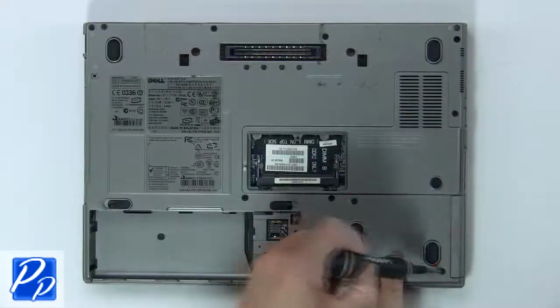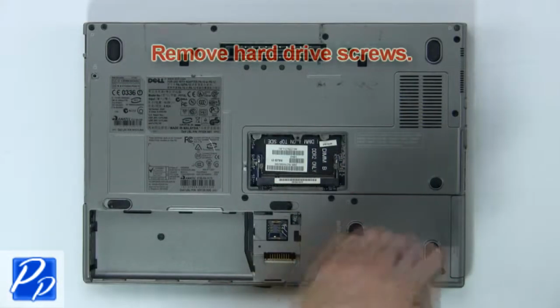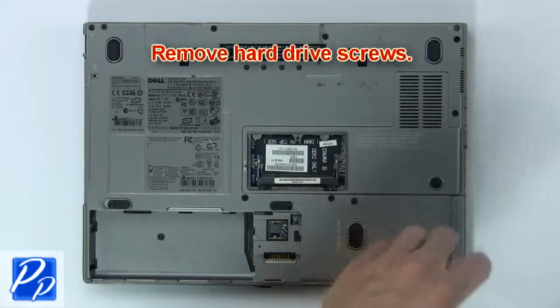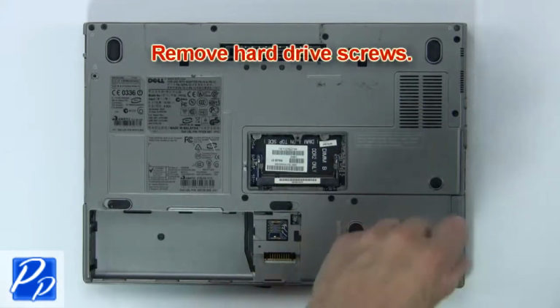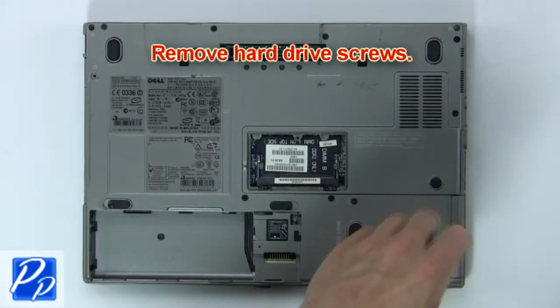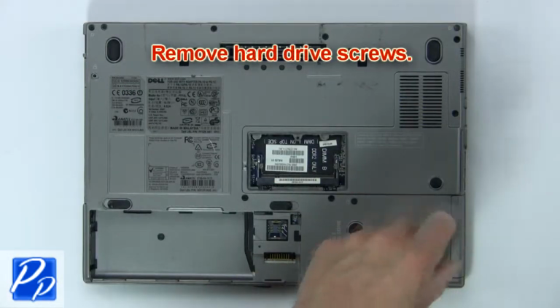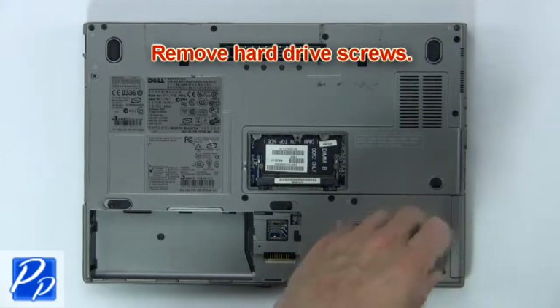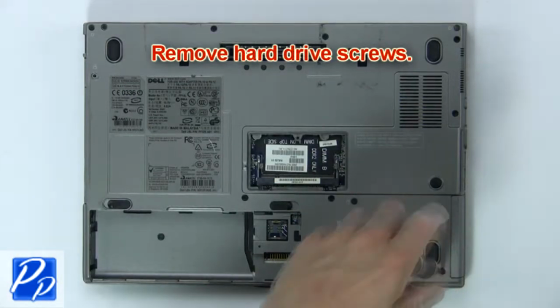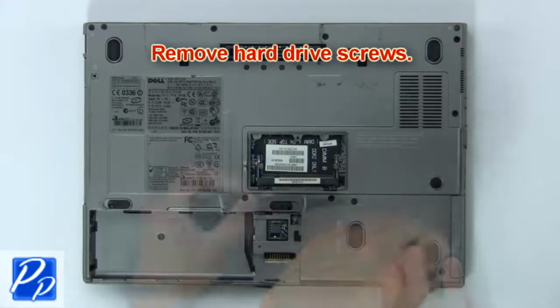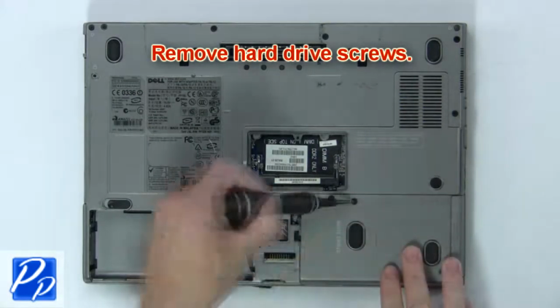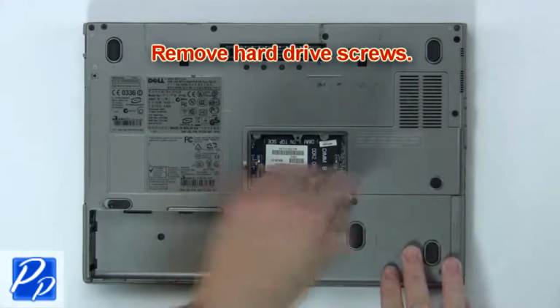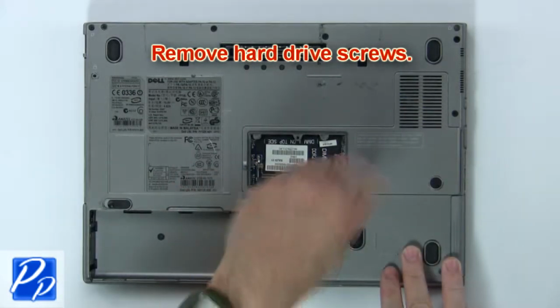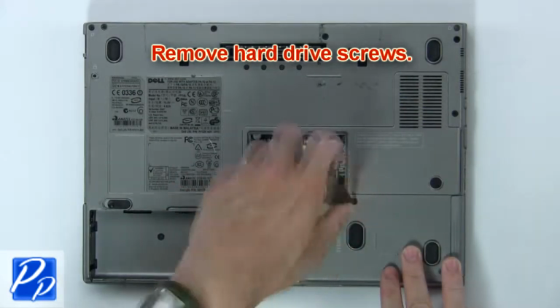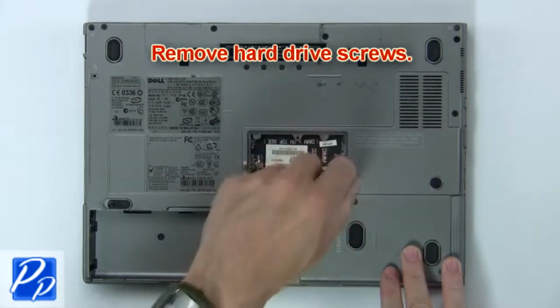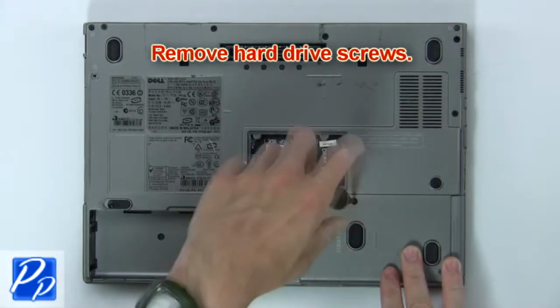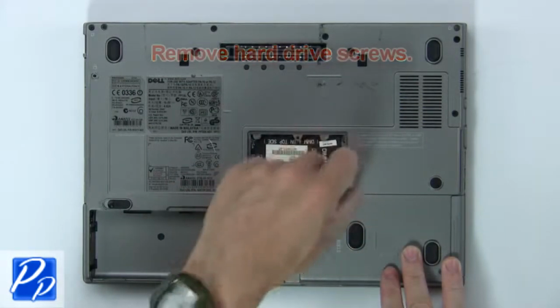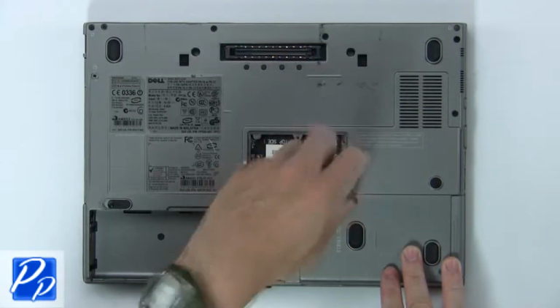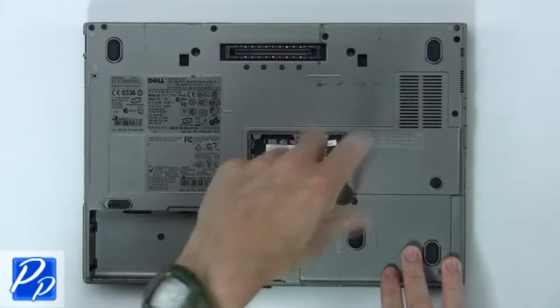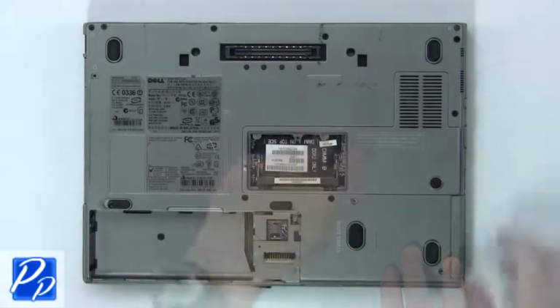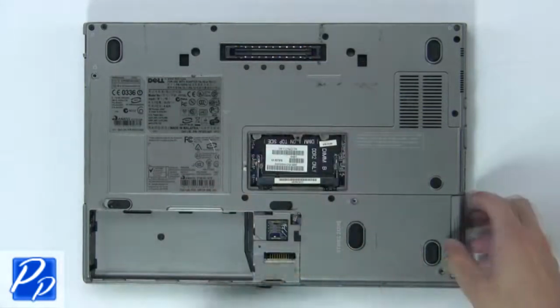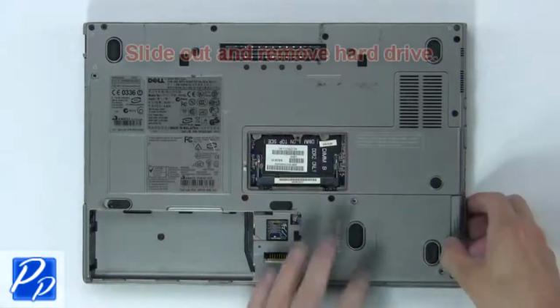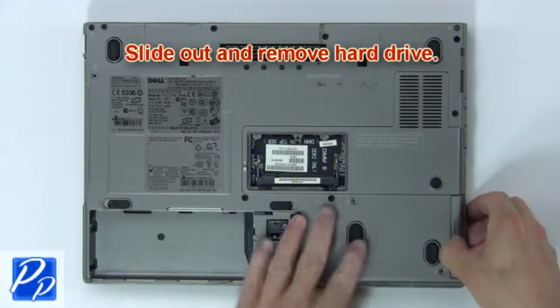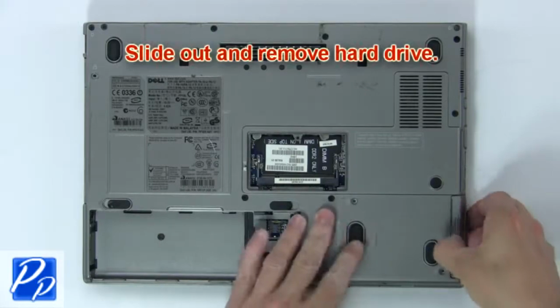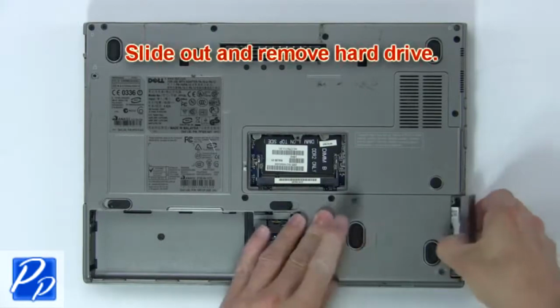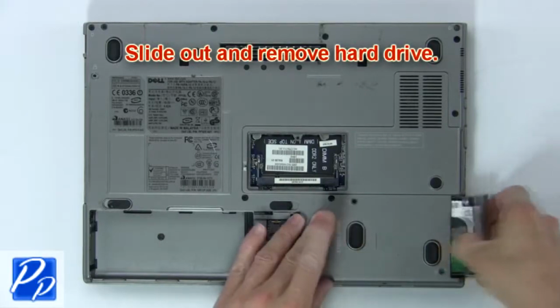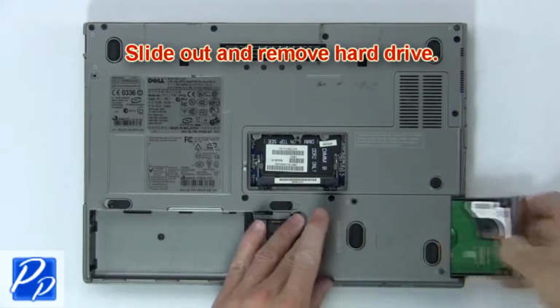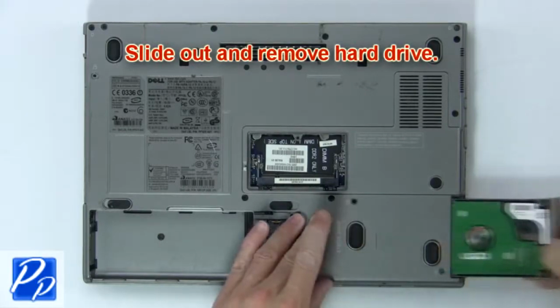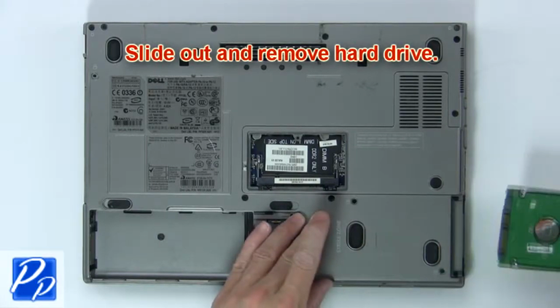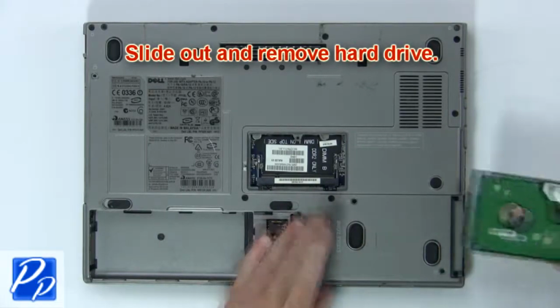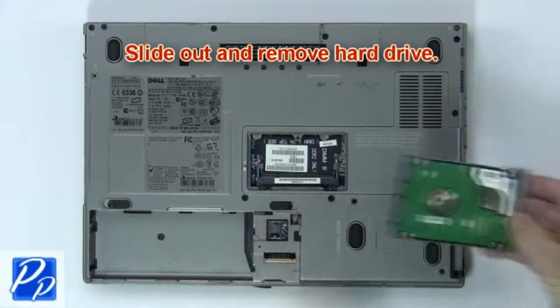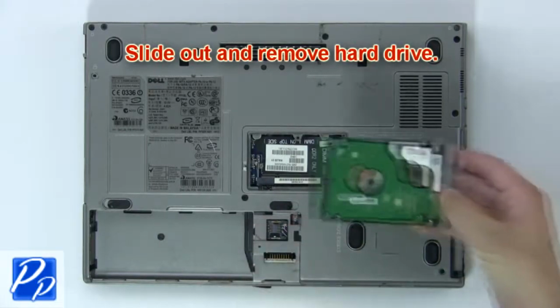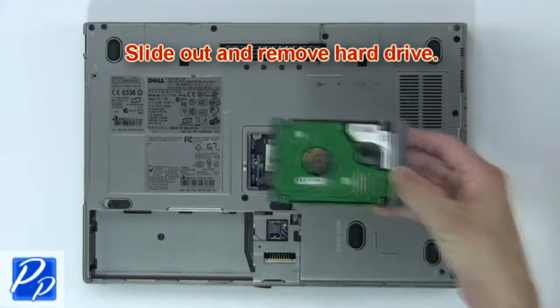Now remove the hard drive screws. Then slide out and remove the hard drive.